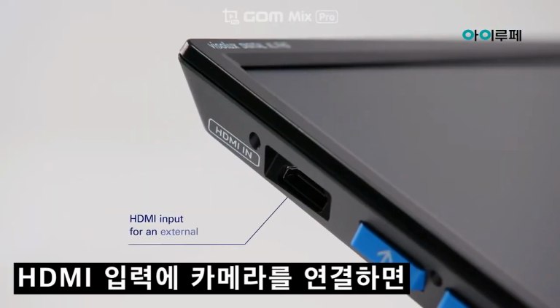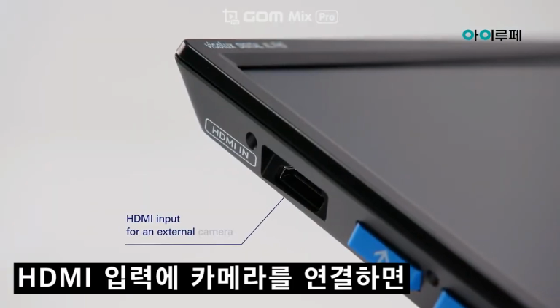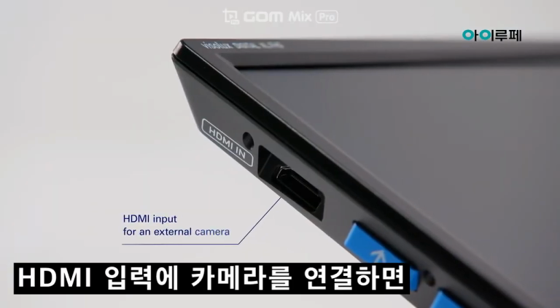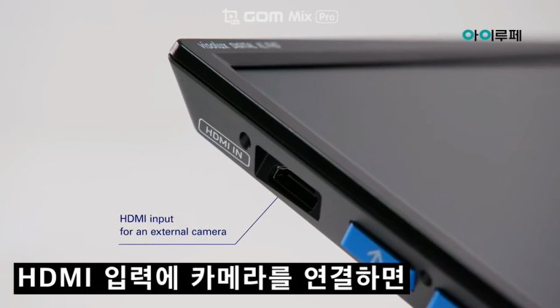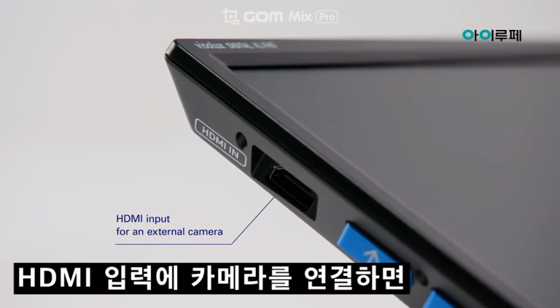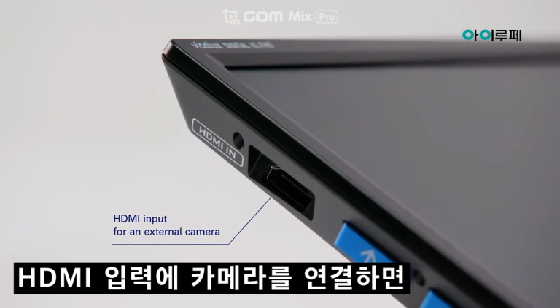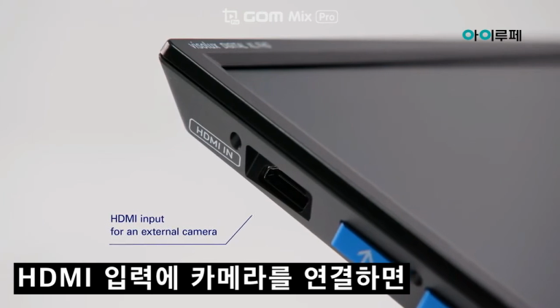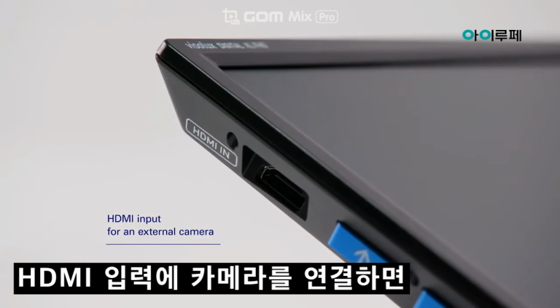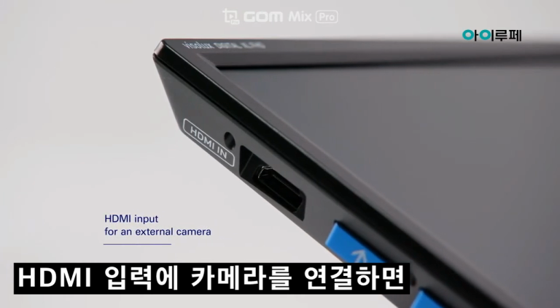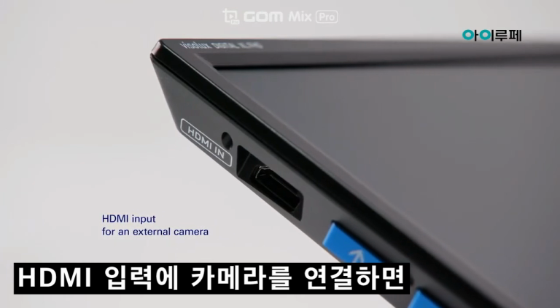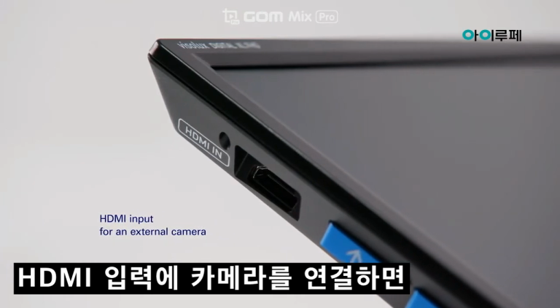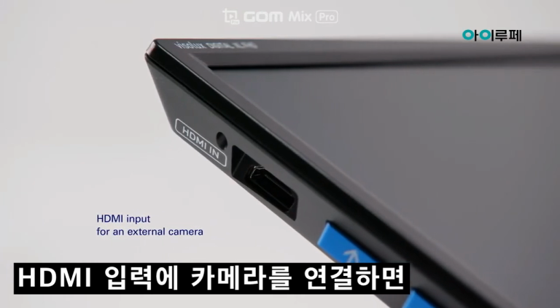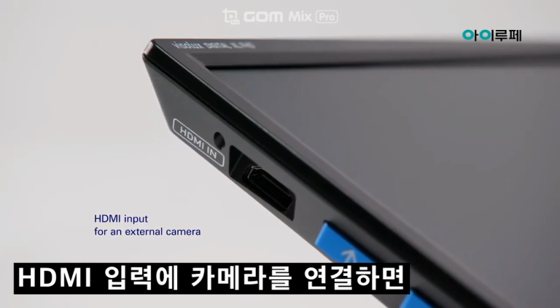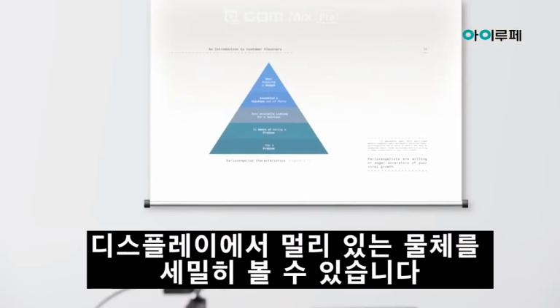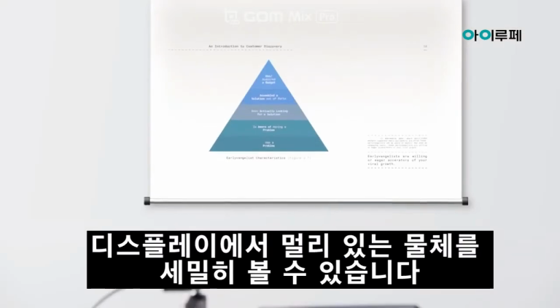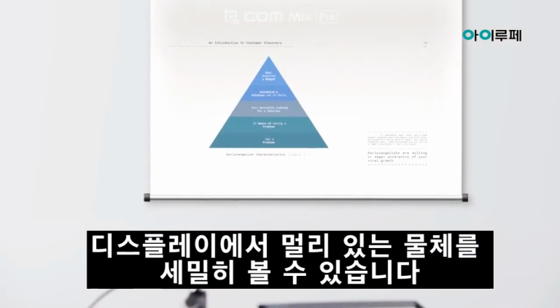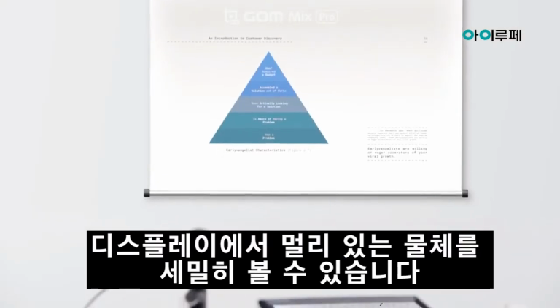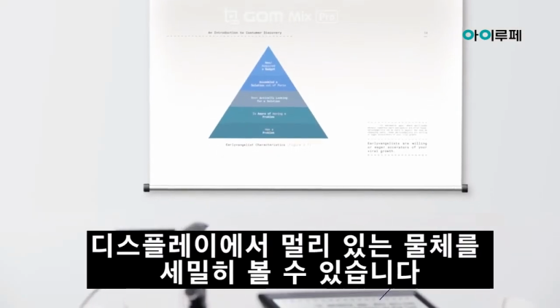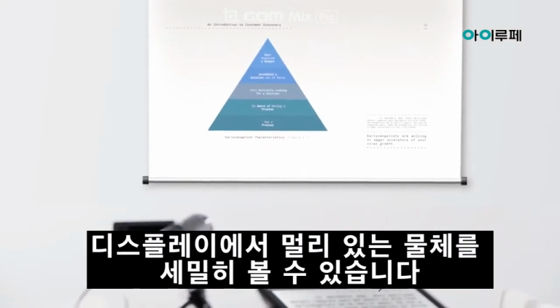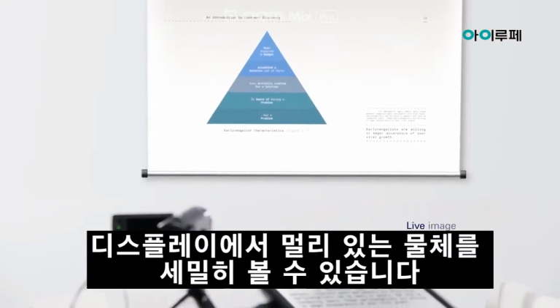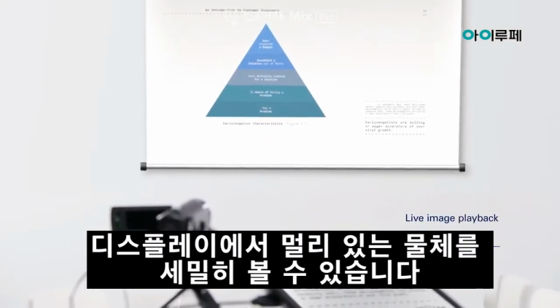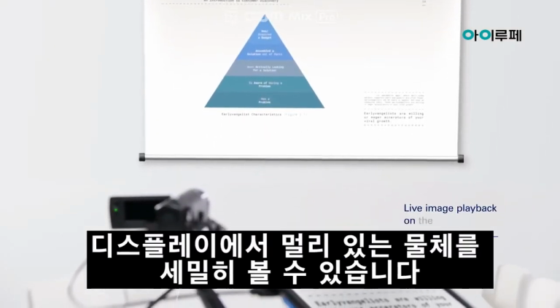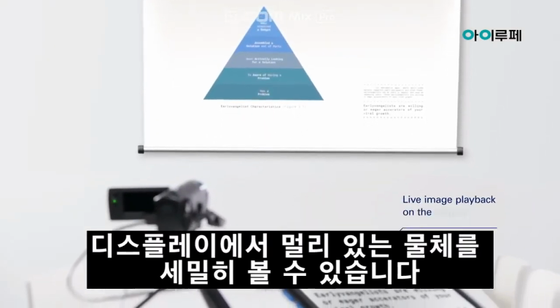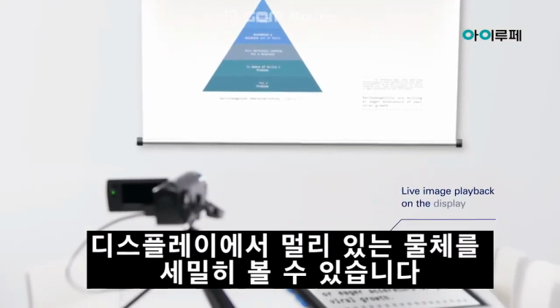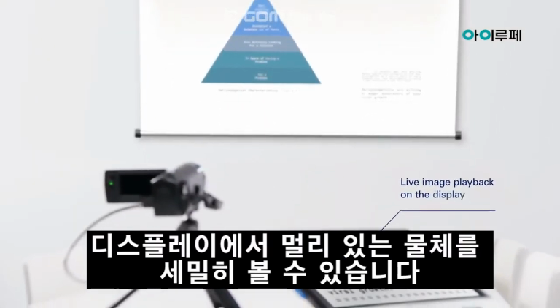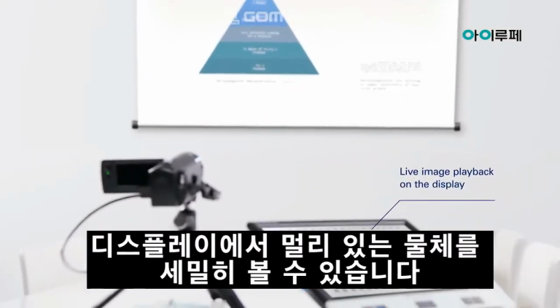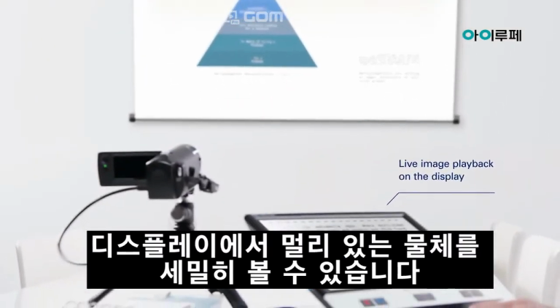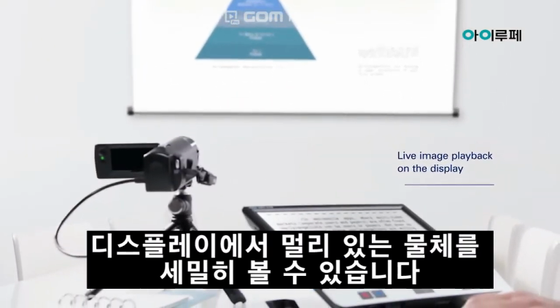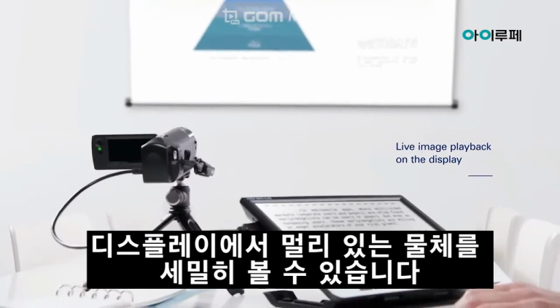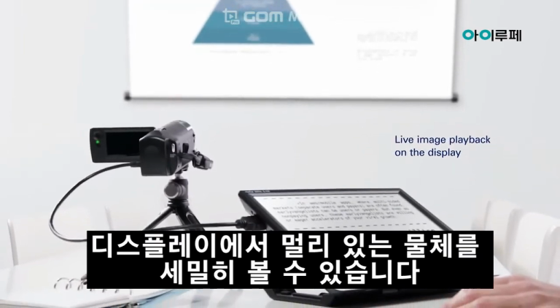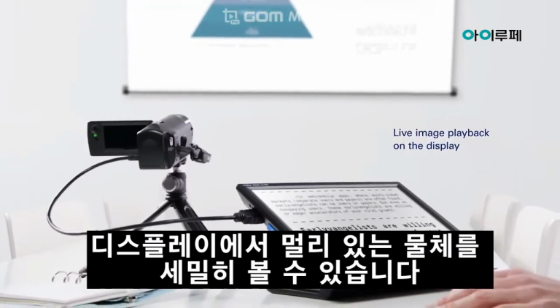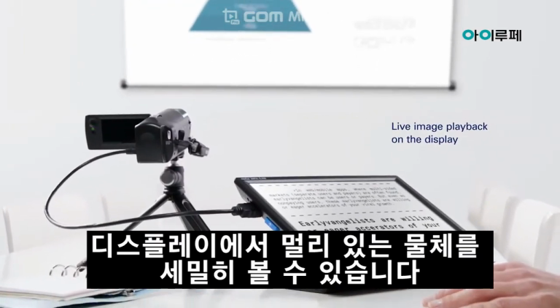An additional HDMI input allows you to view details of distant objects on the display using a camera.